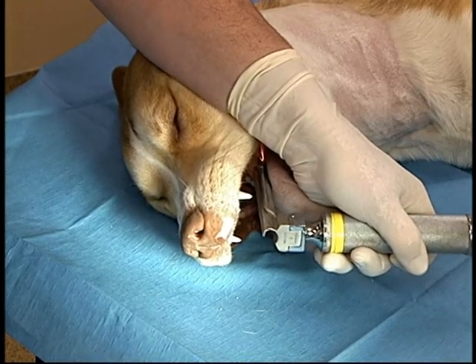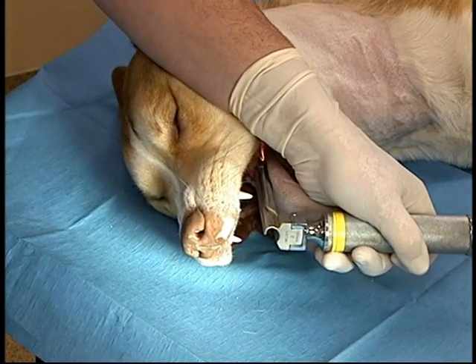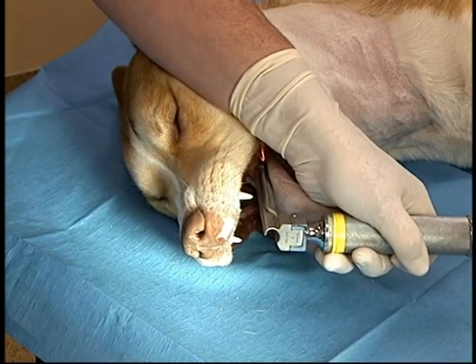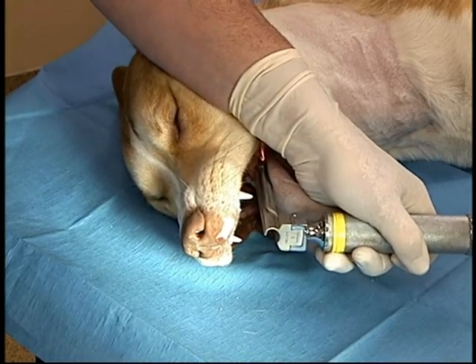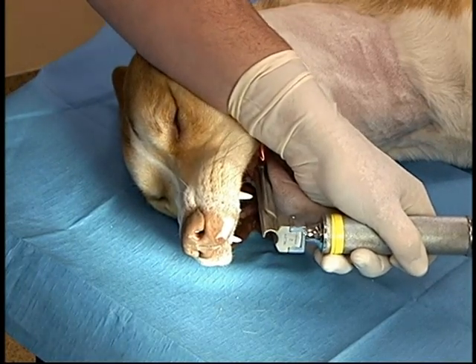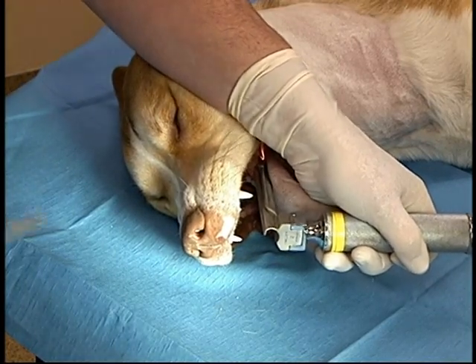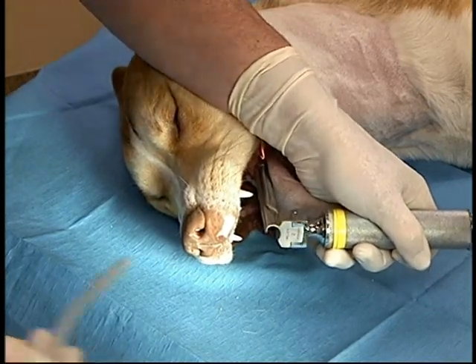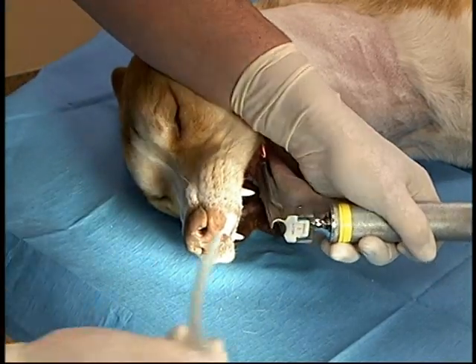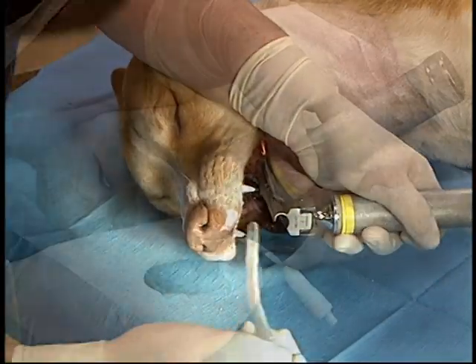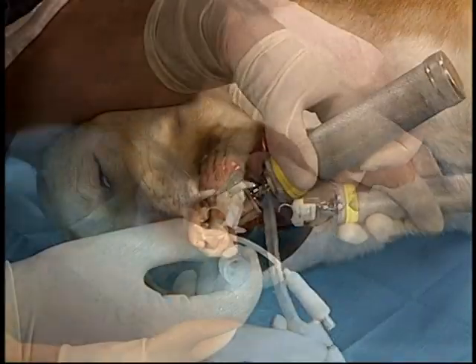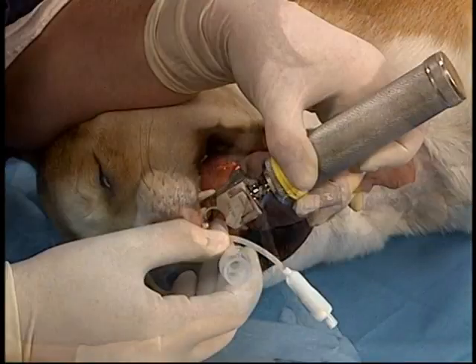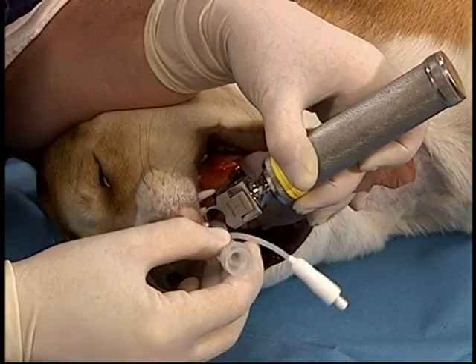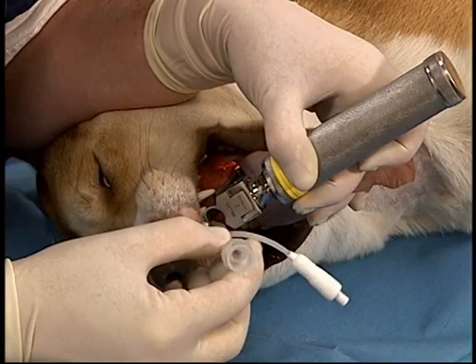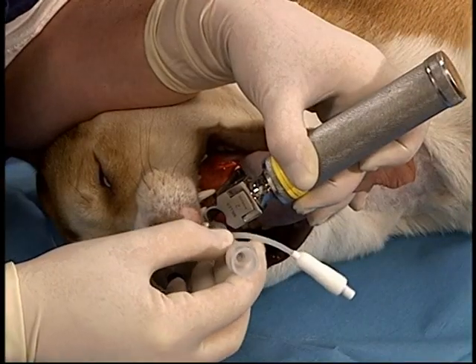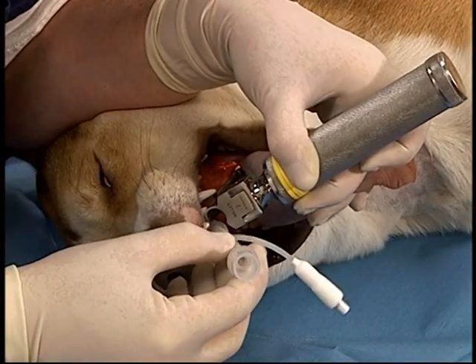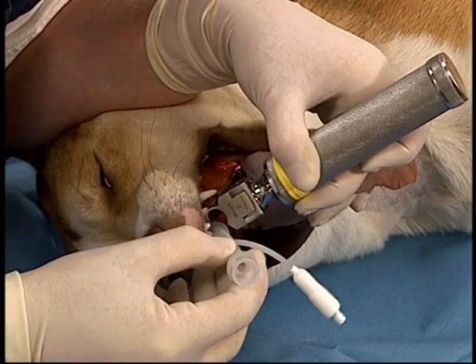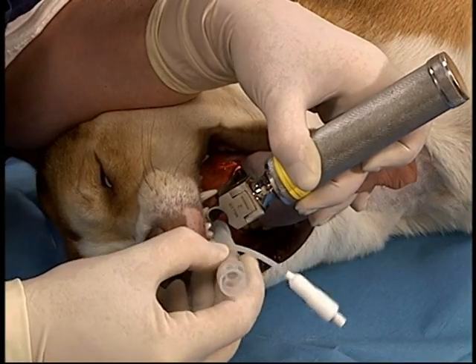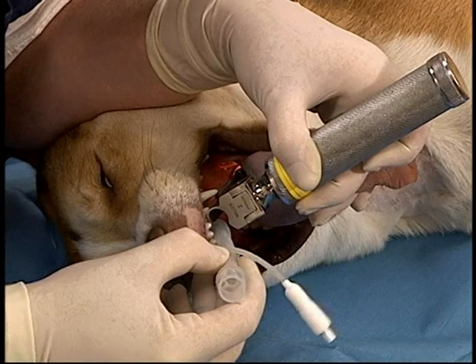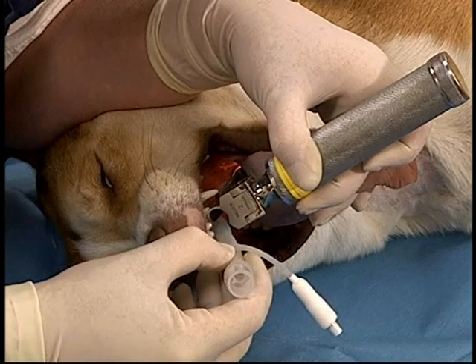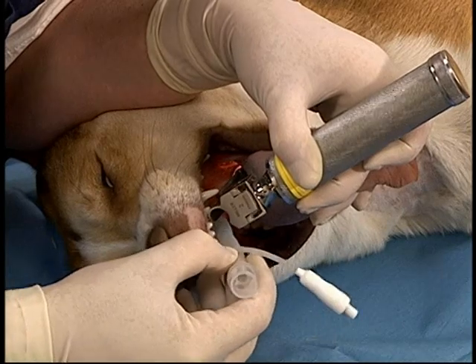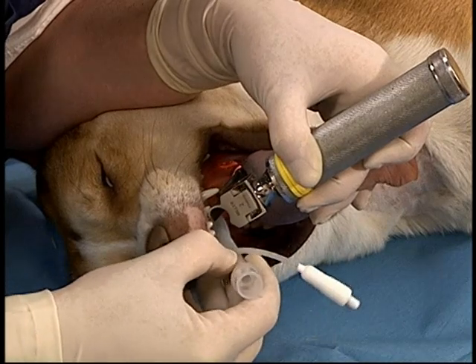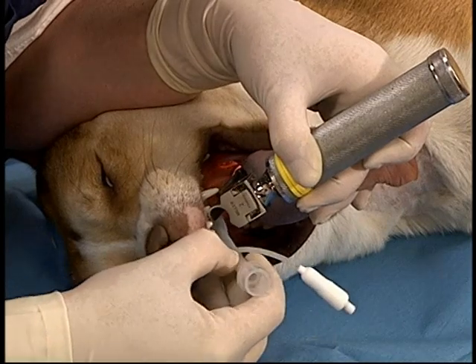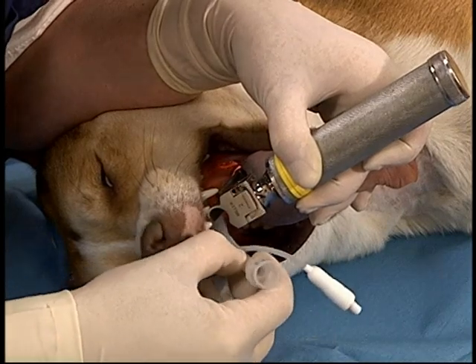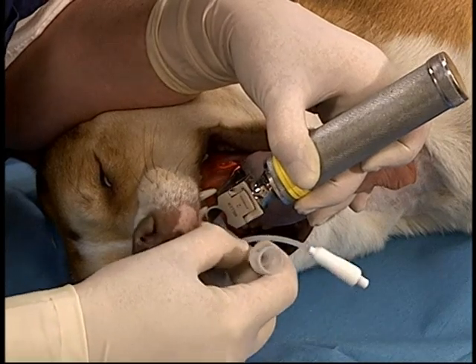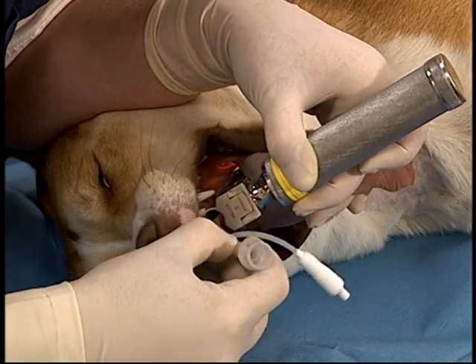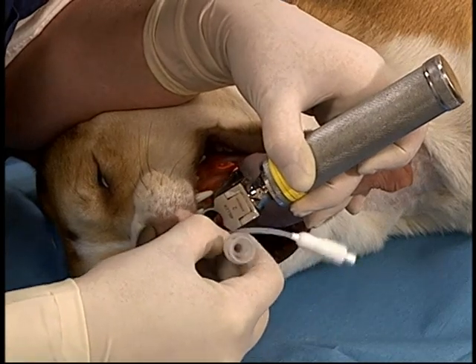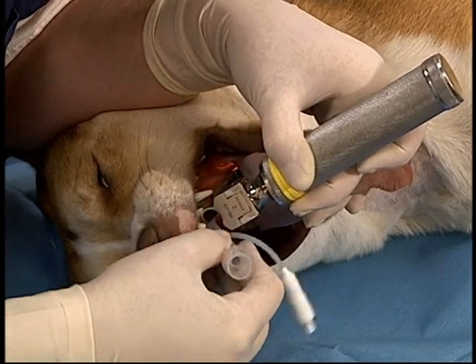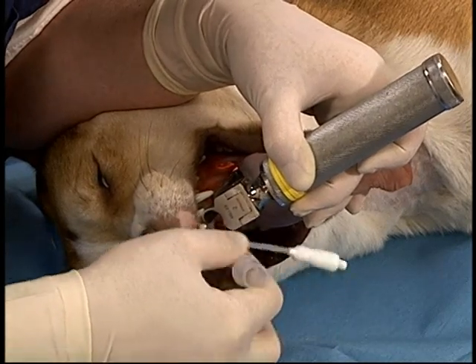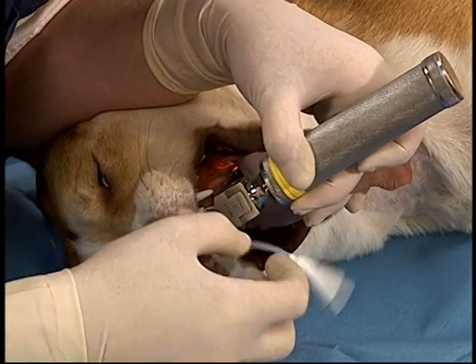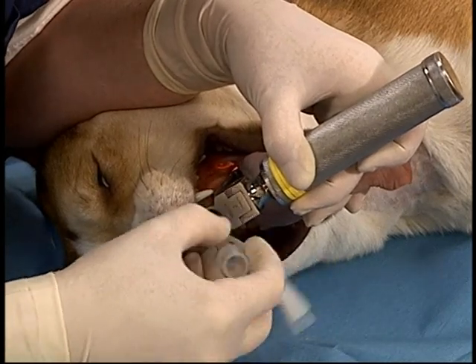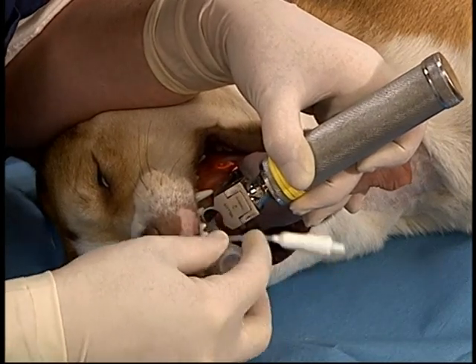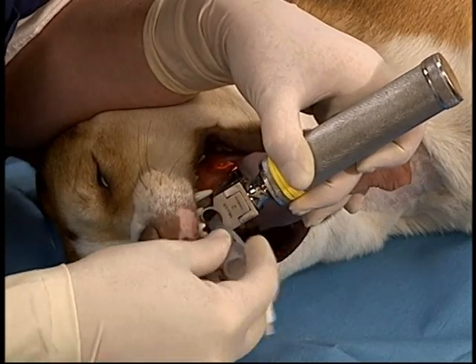Again, the use of the laryngoscope avoids stimulation of the larynx, which can cause problems in critical patients.